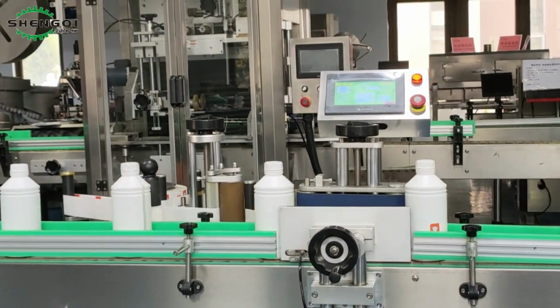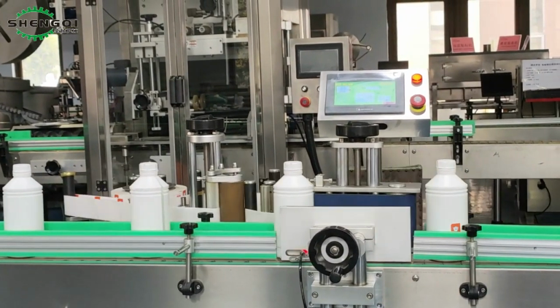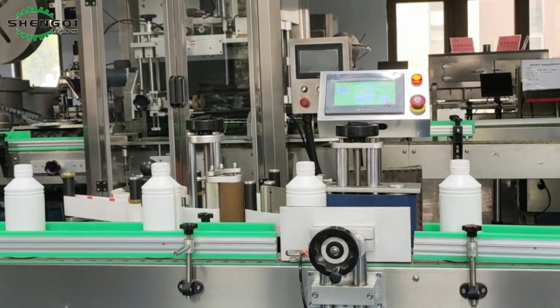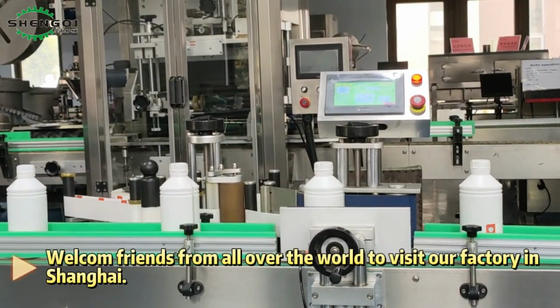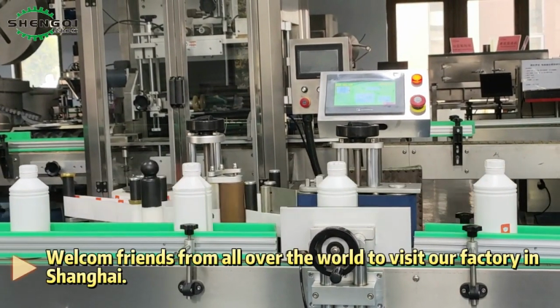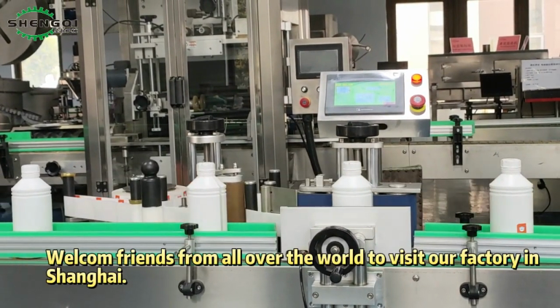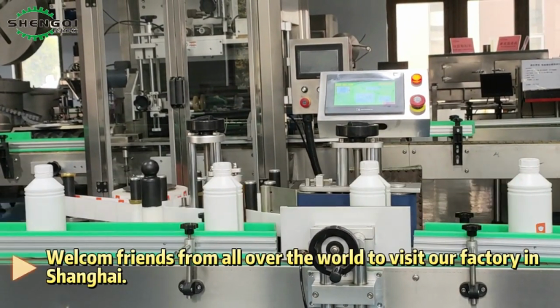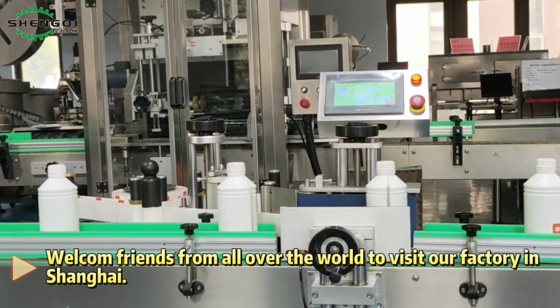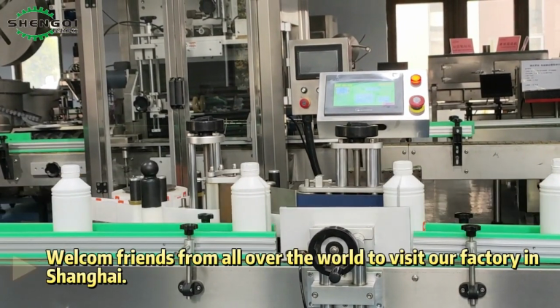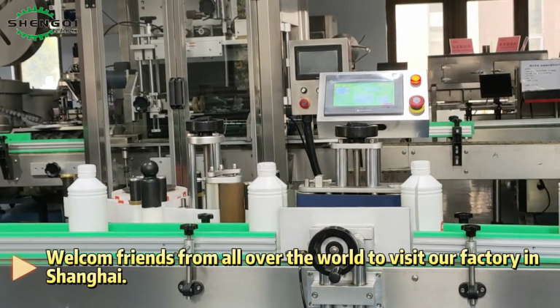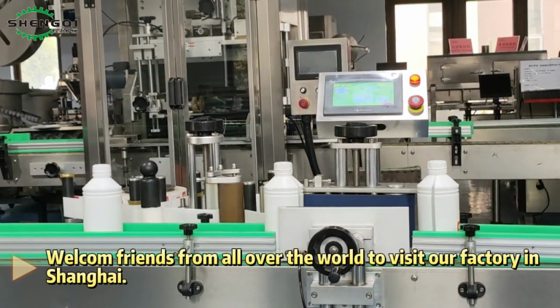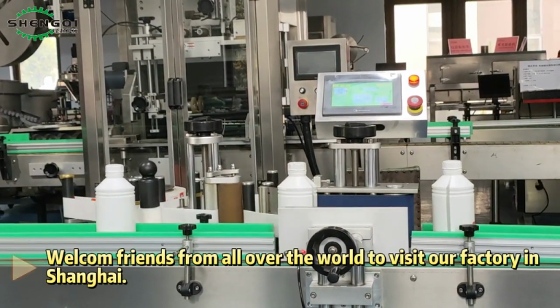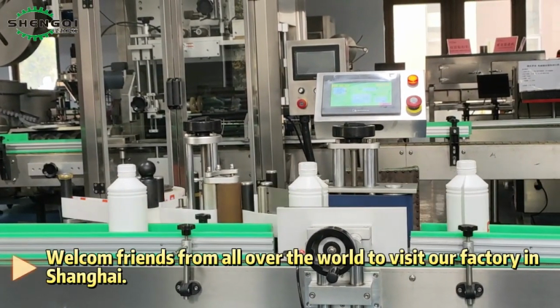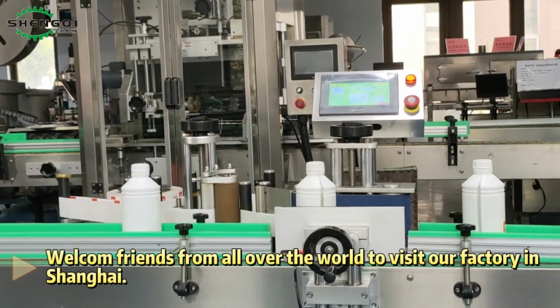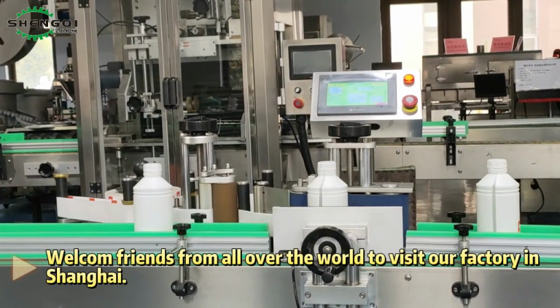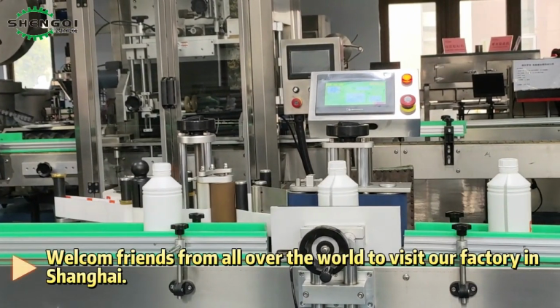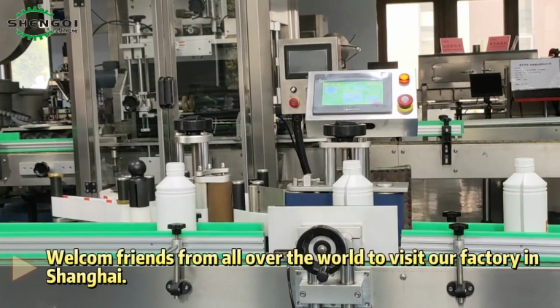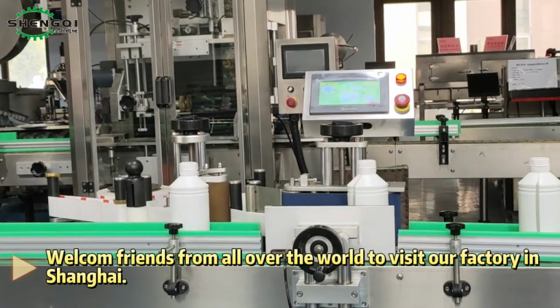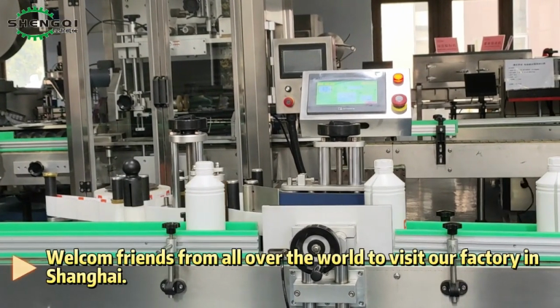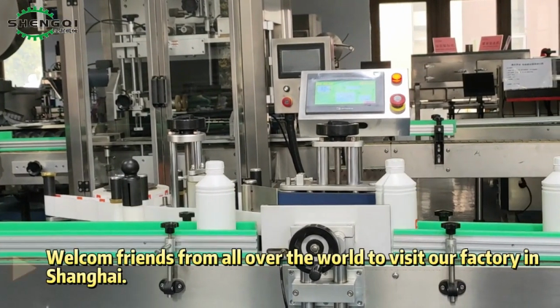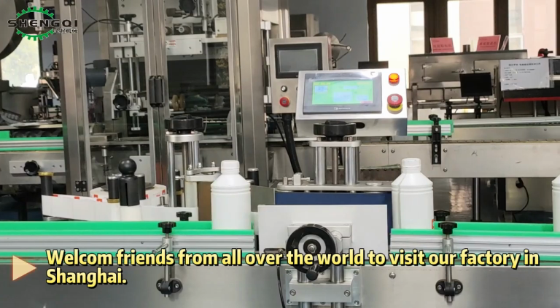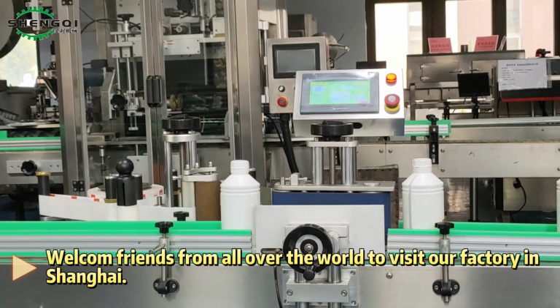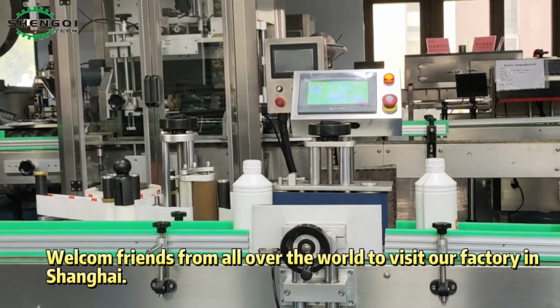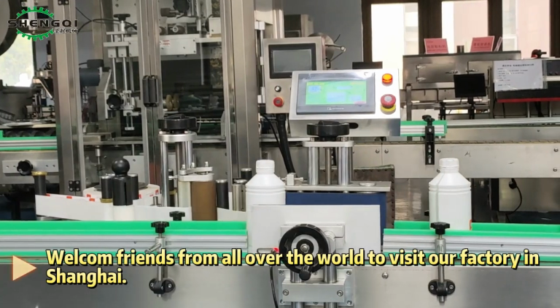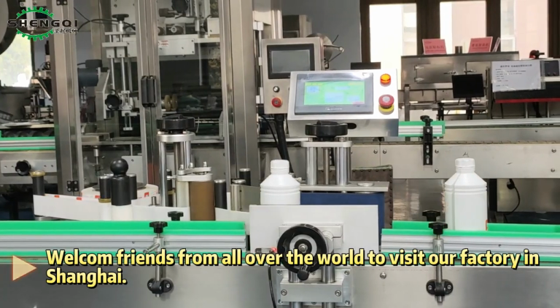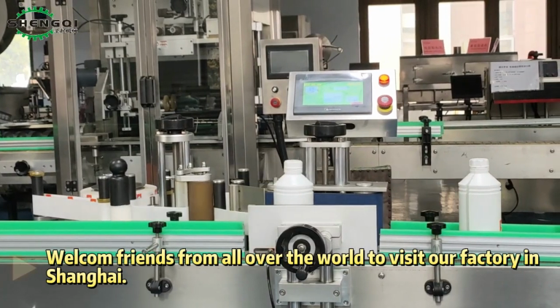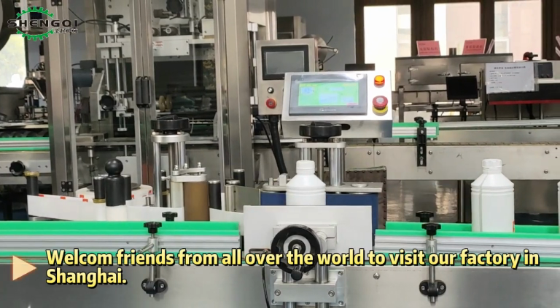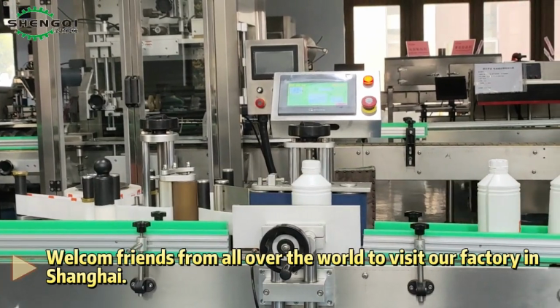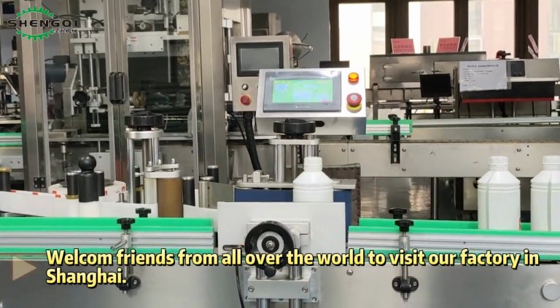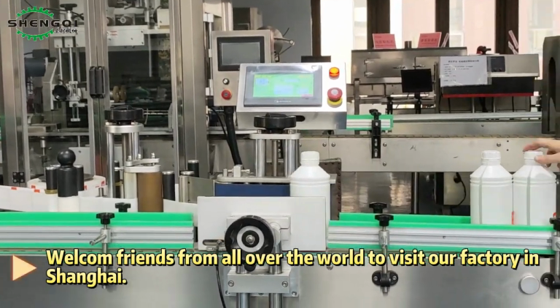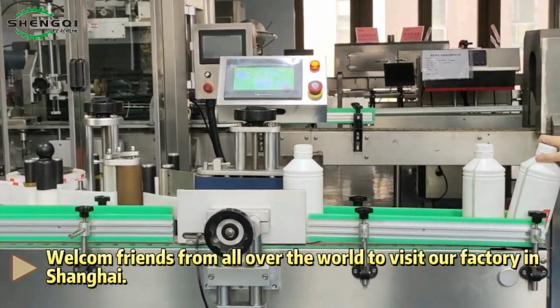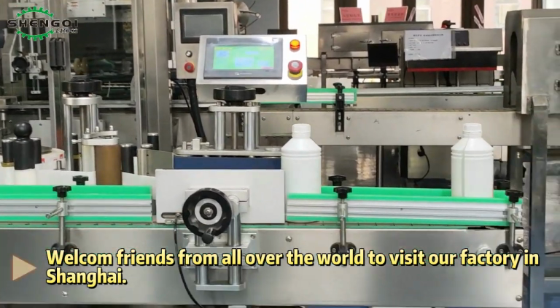Welcome, friends from all over the world, to visit our factory in Shanghai.